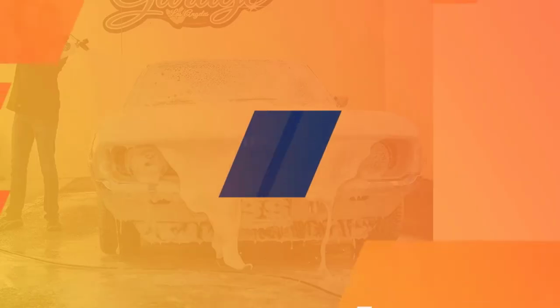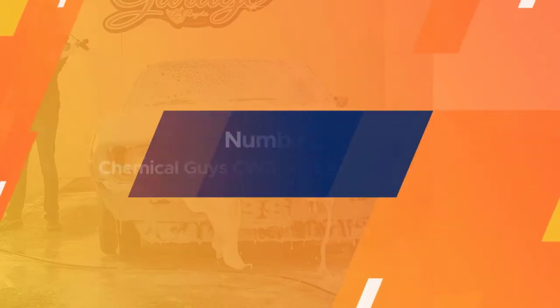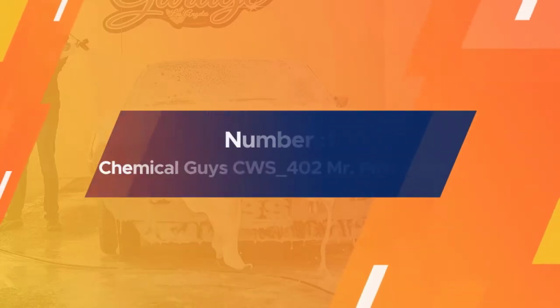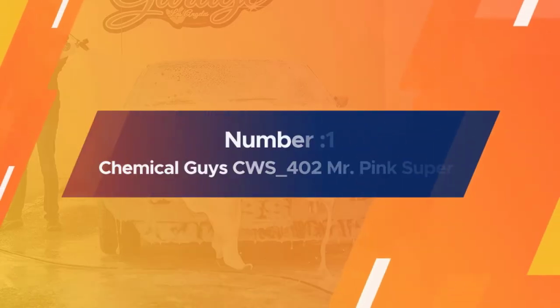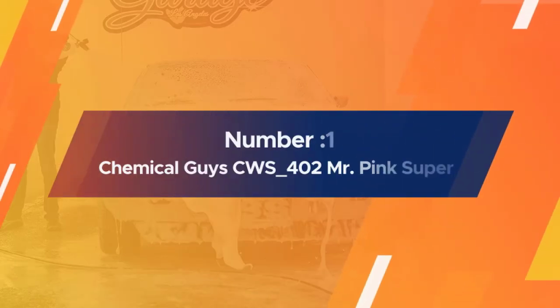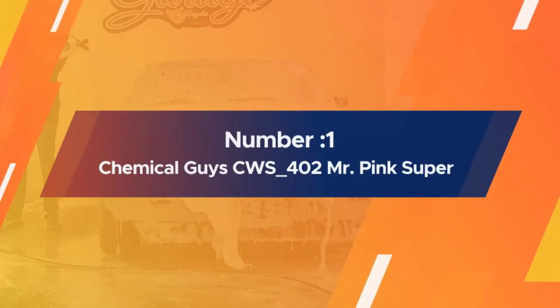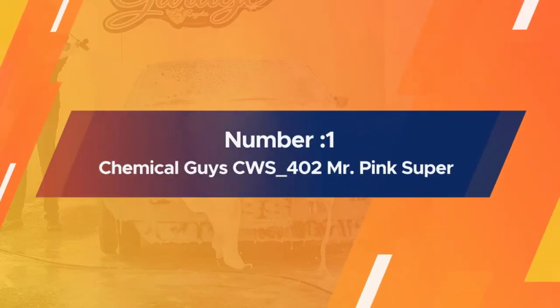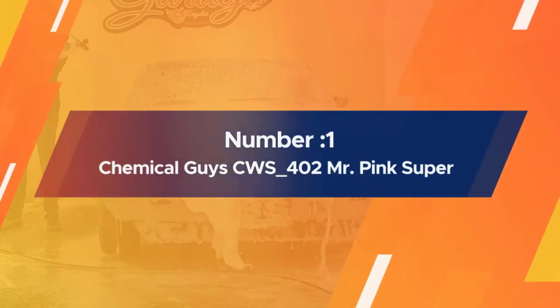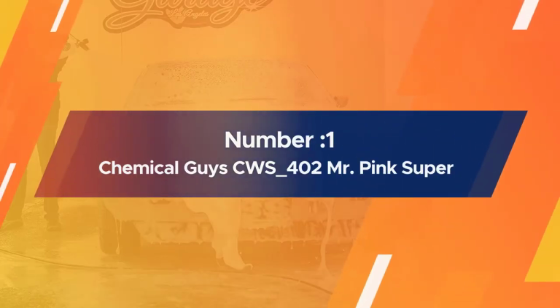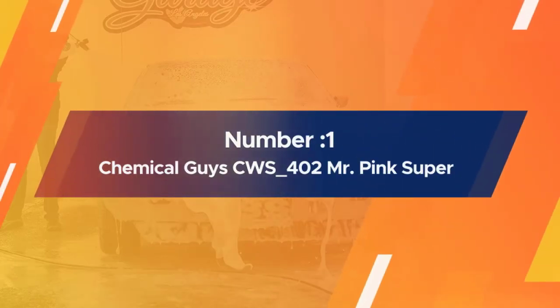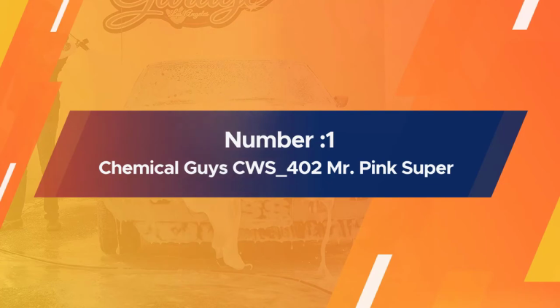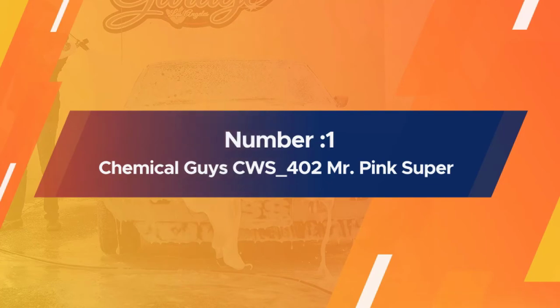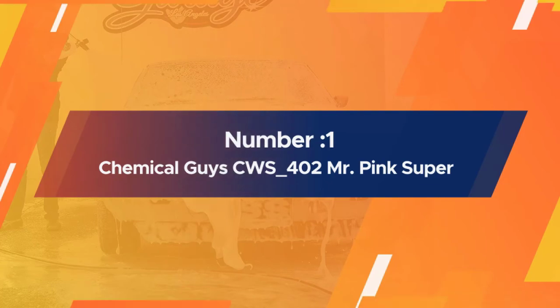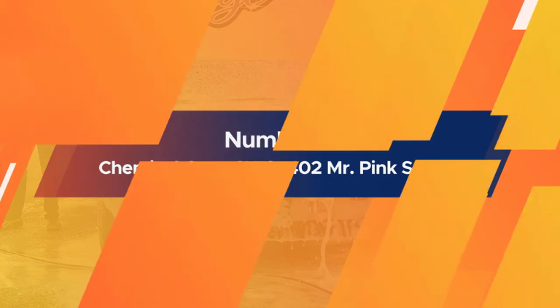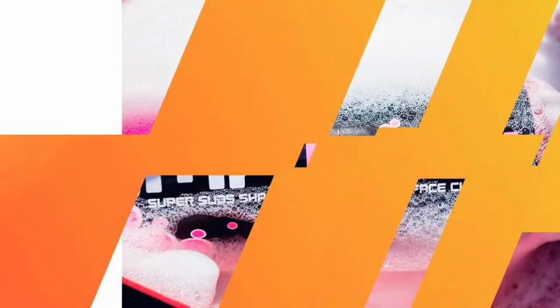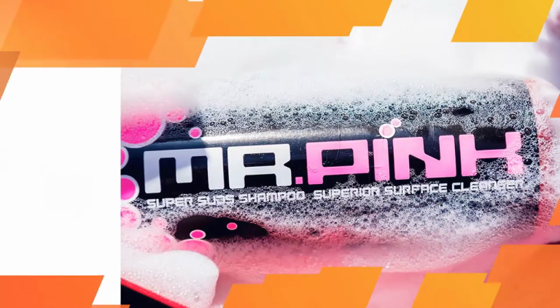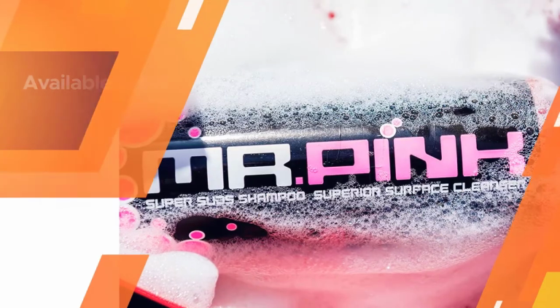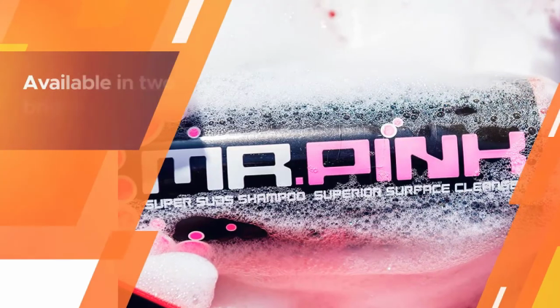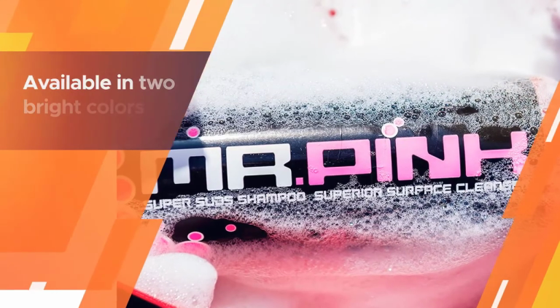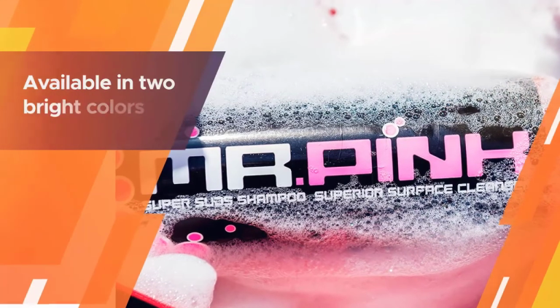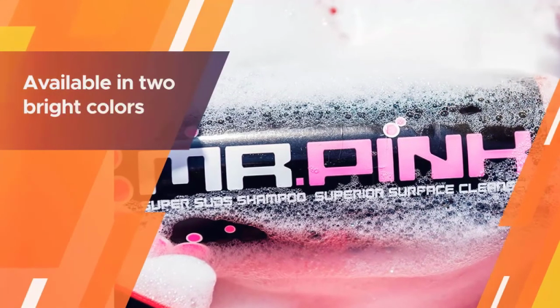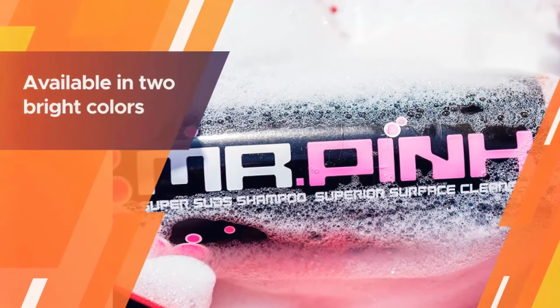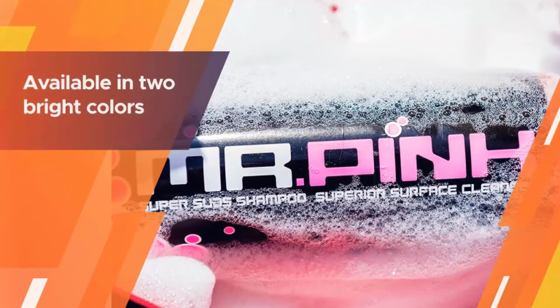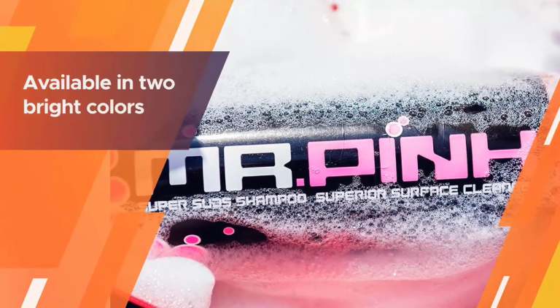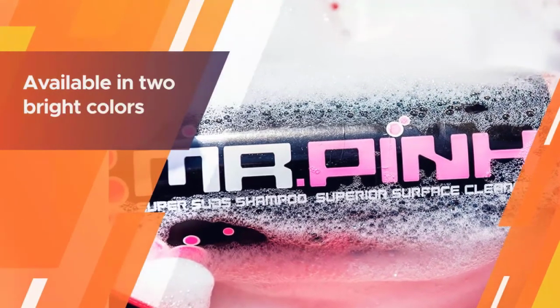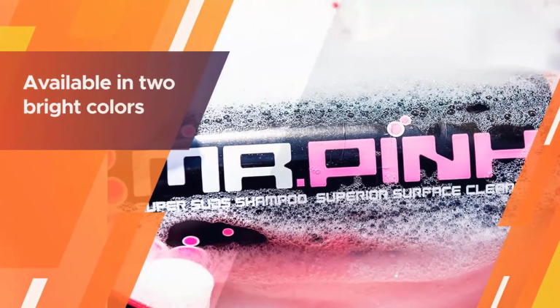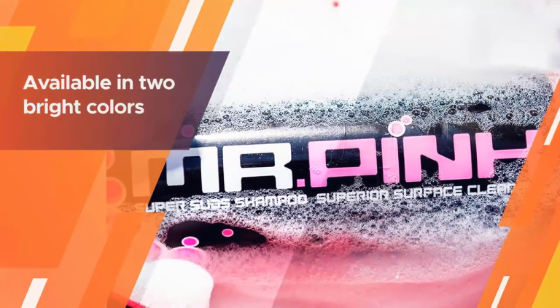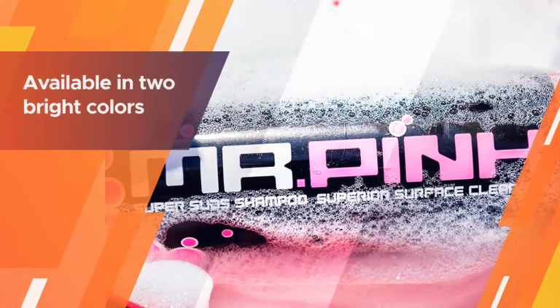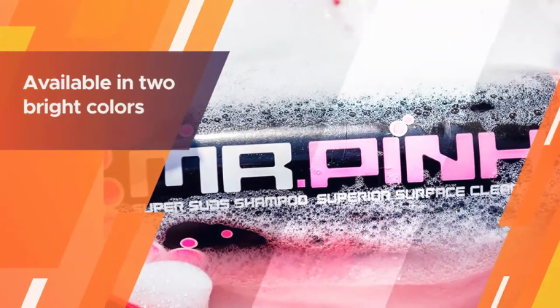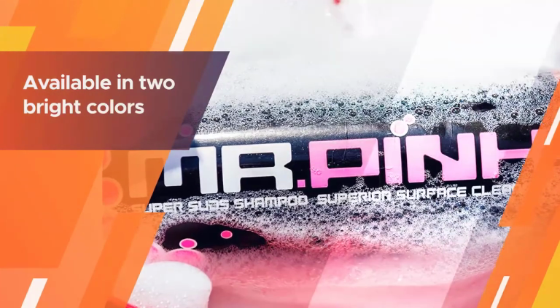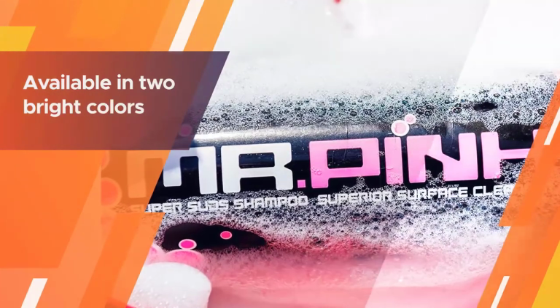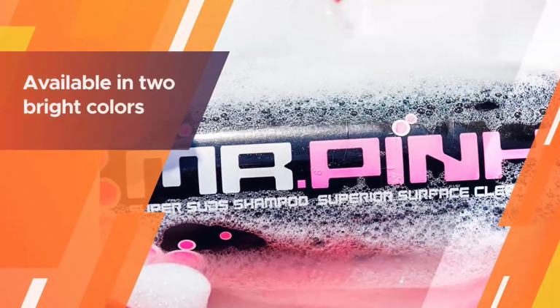Number one most popular: Chemical Guys CWS 402 Mr. Pink Super Suds Car Wash Soap.